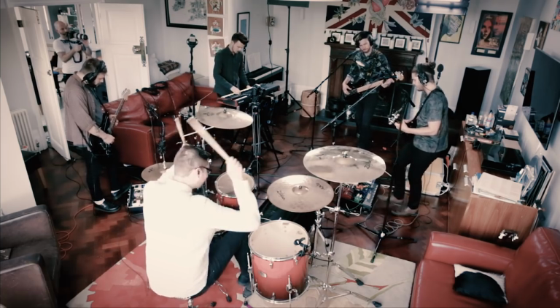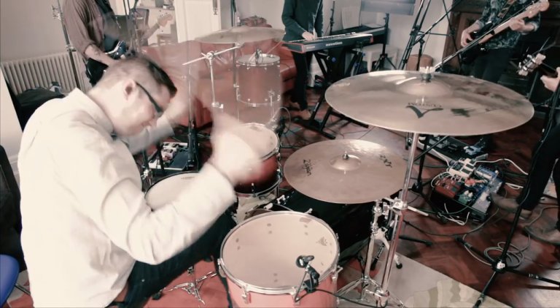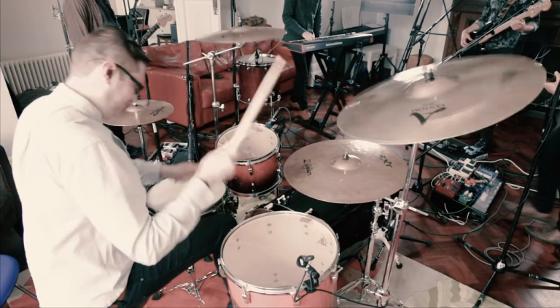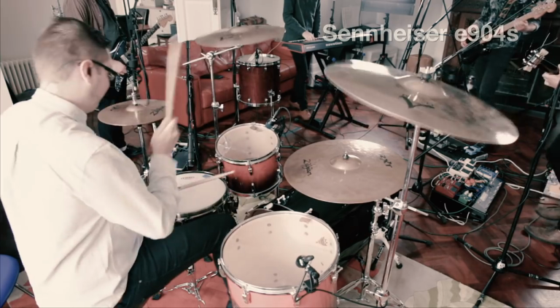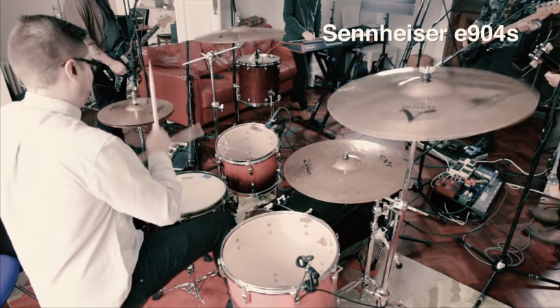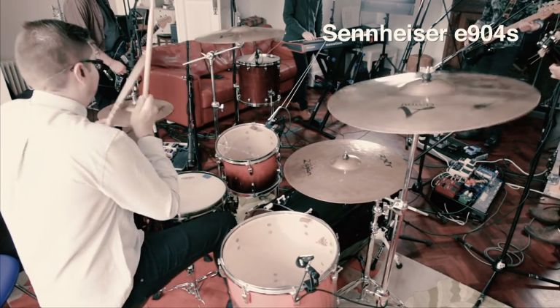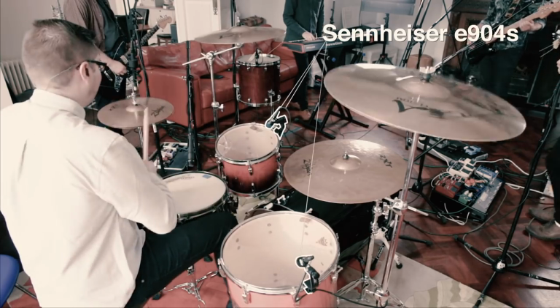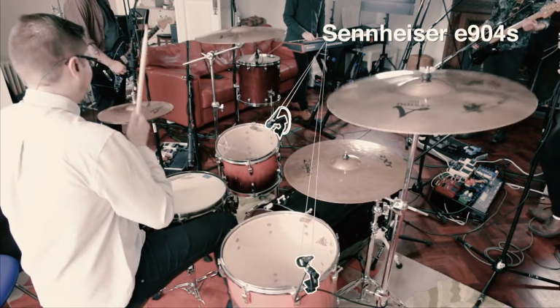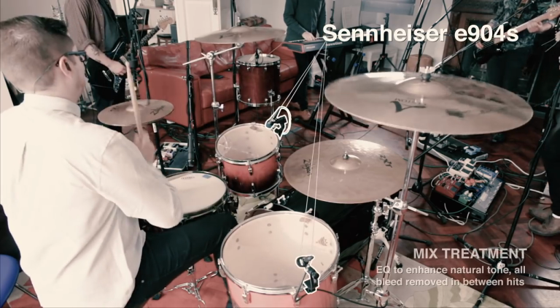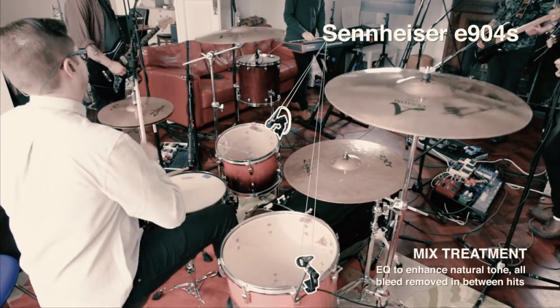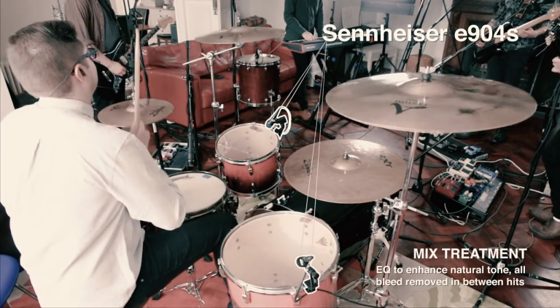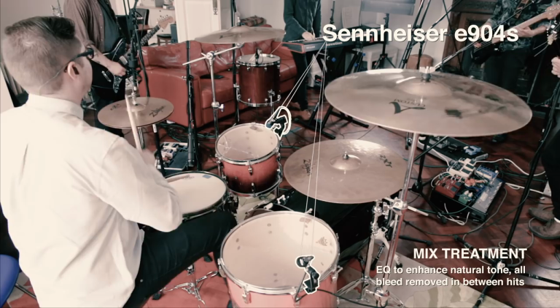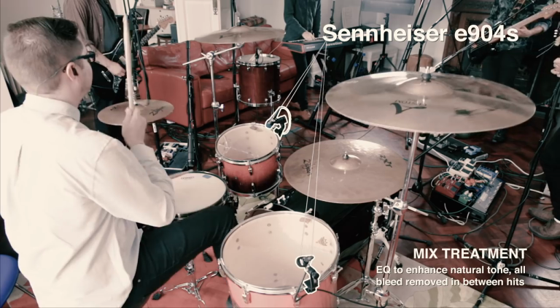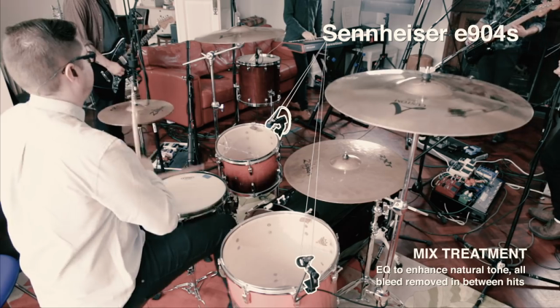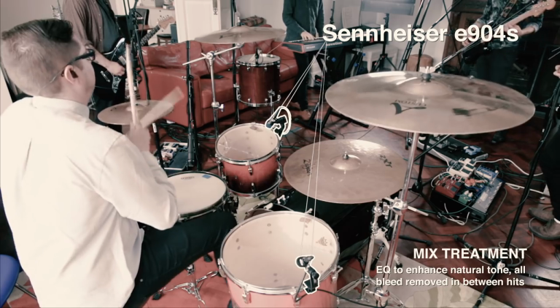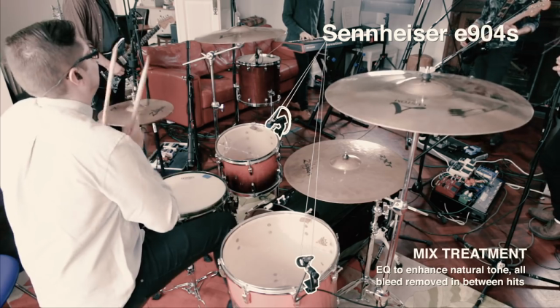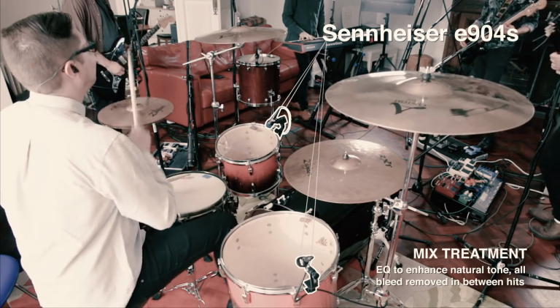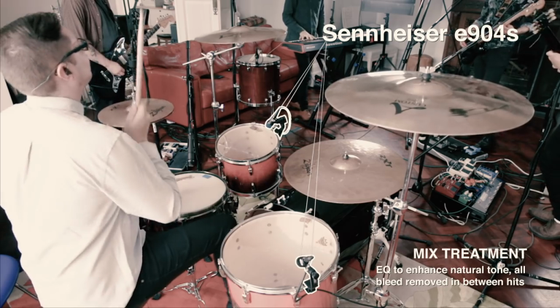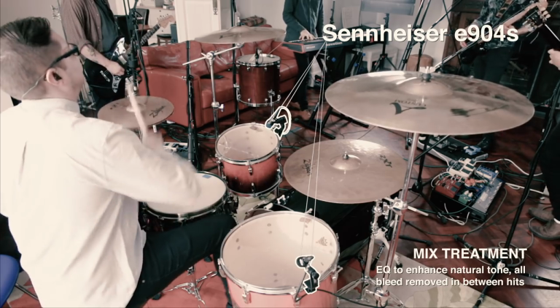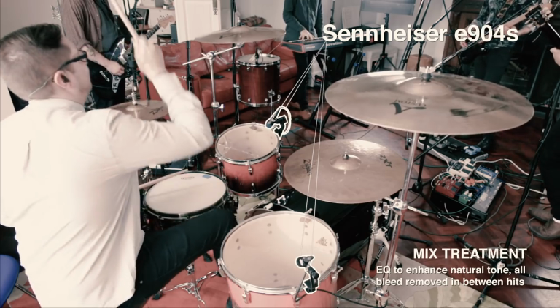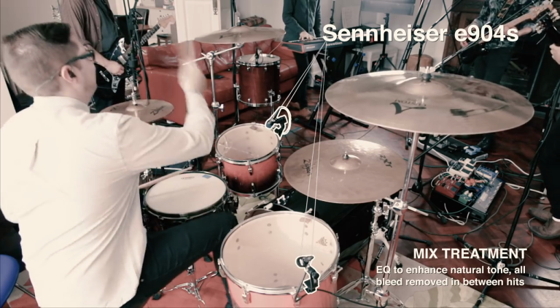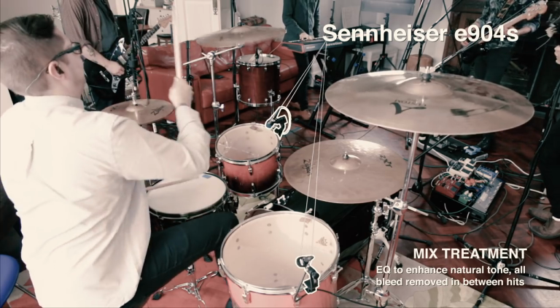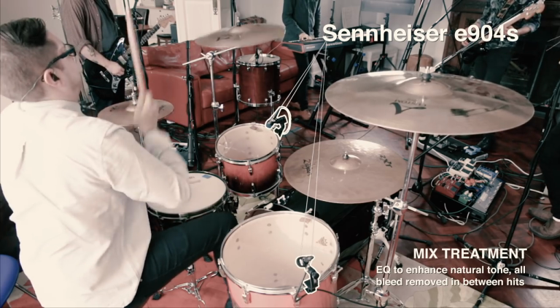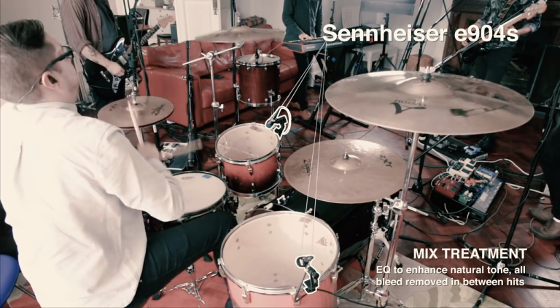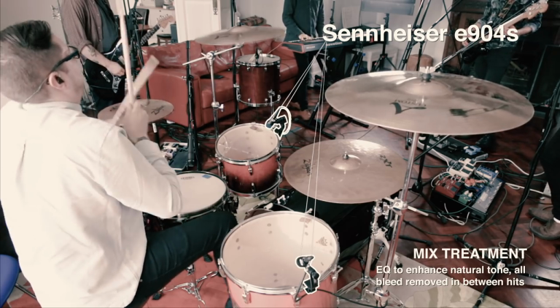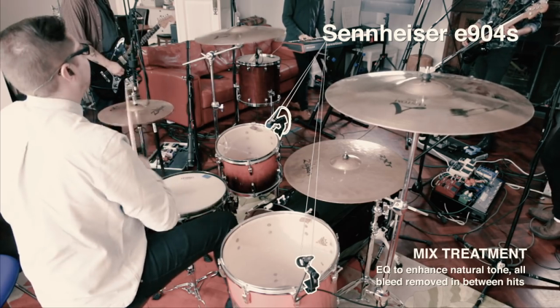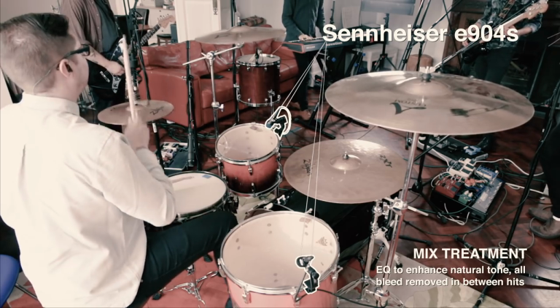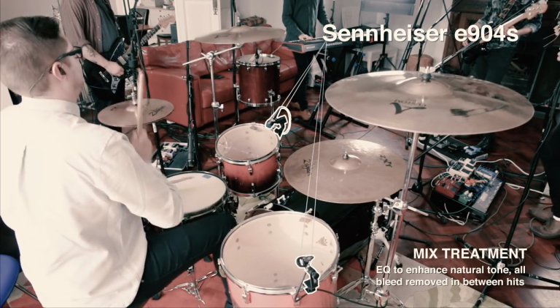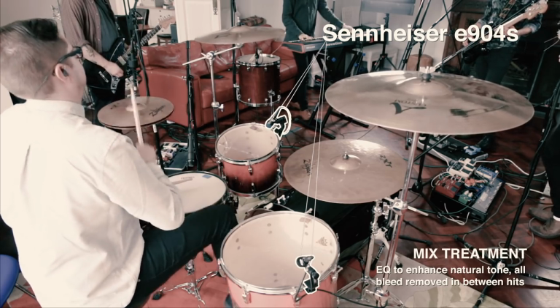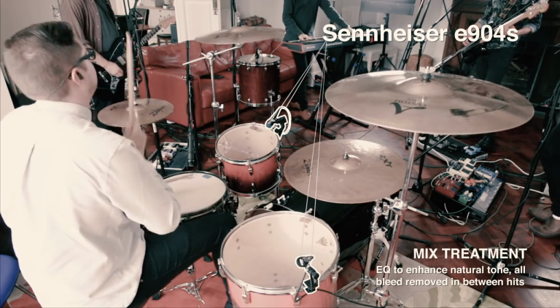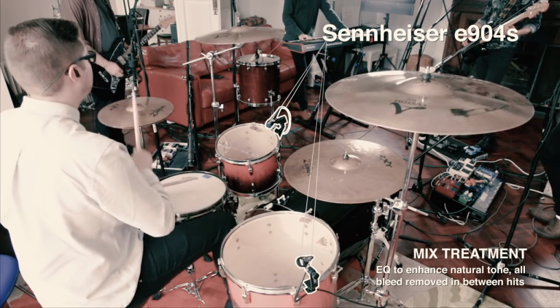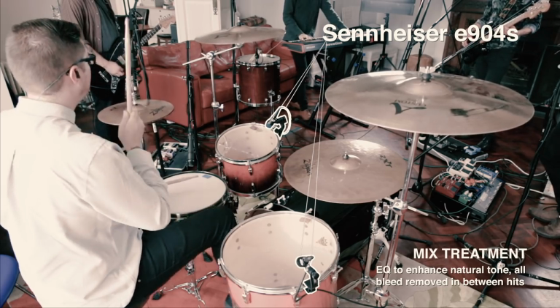To minimize excessive bleed, raise the drummer's cymbals and hats as much as they'll let you. It makes a huge difference.